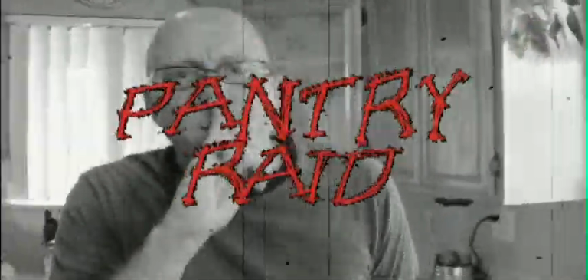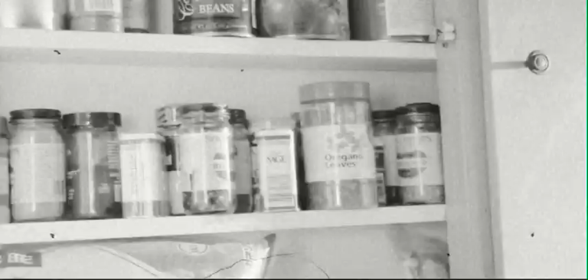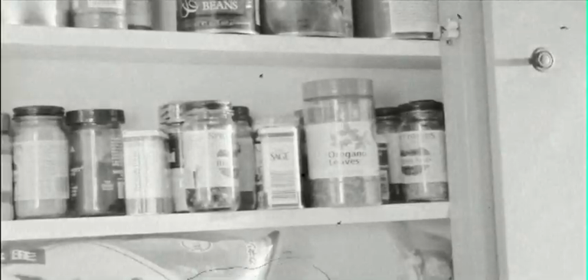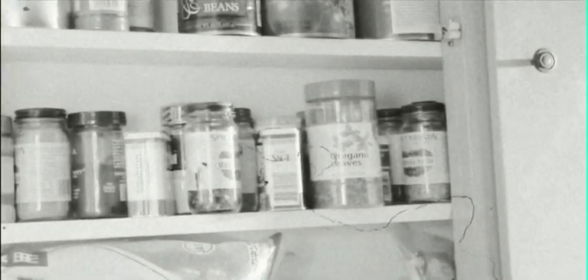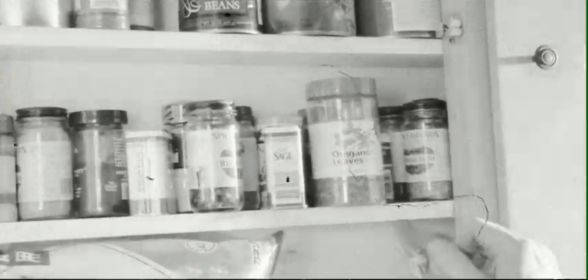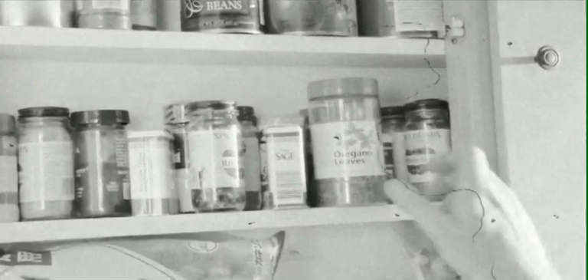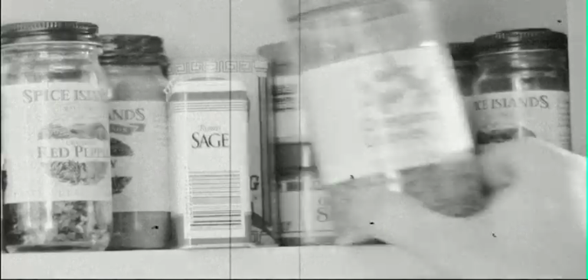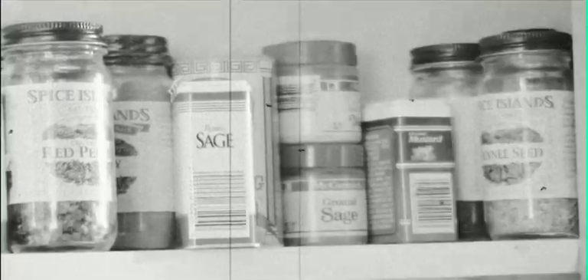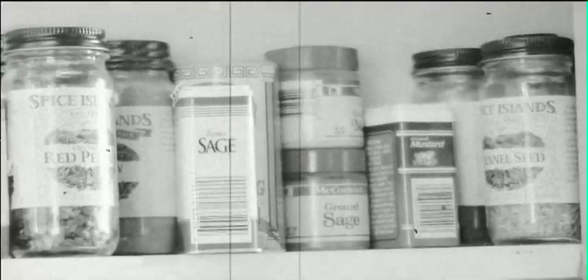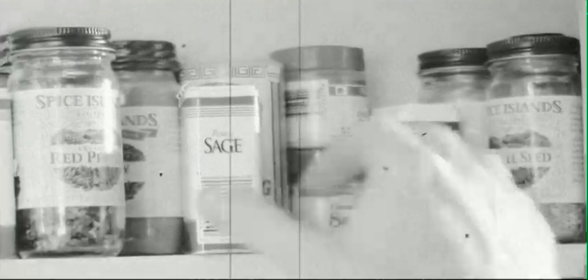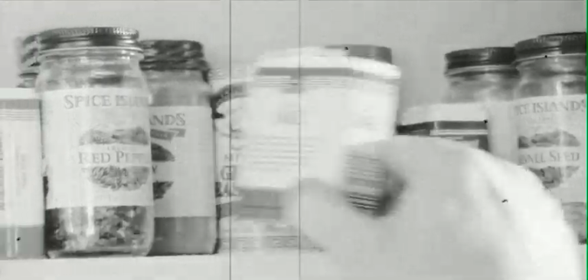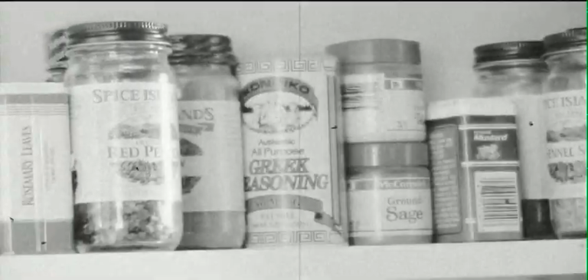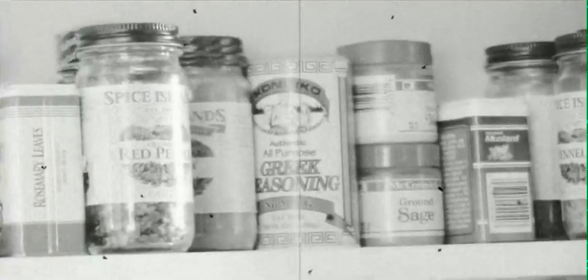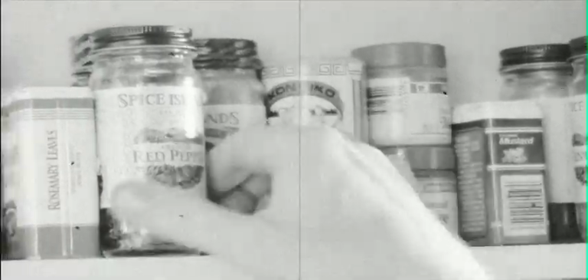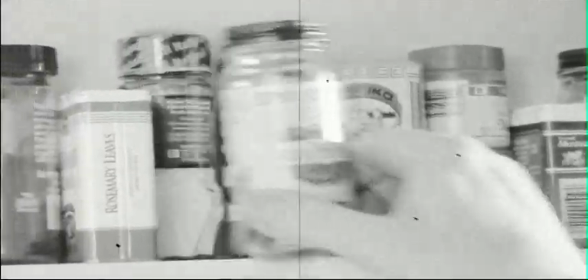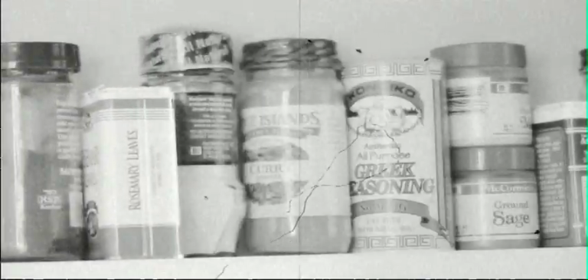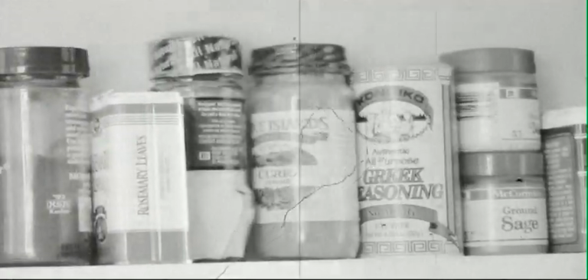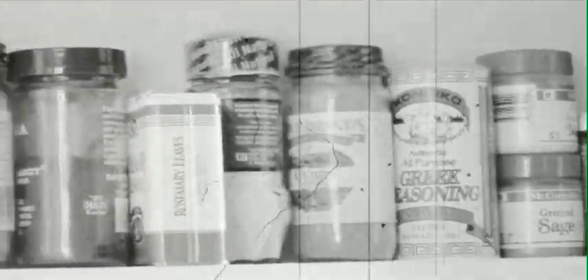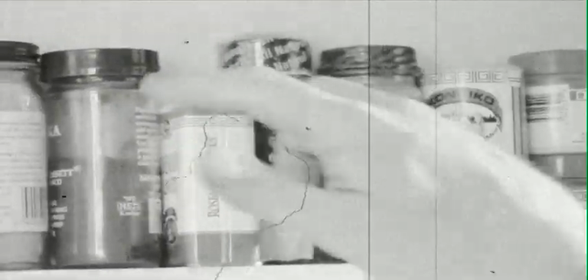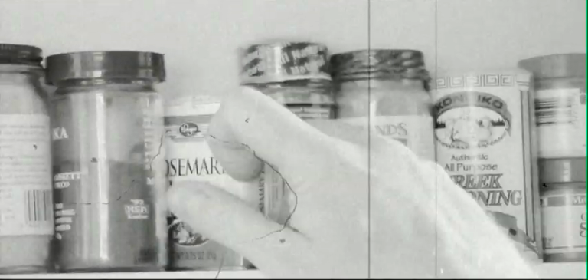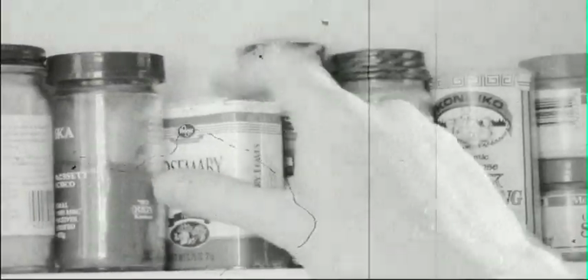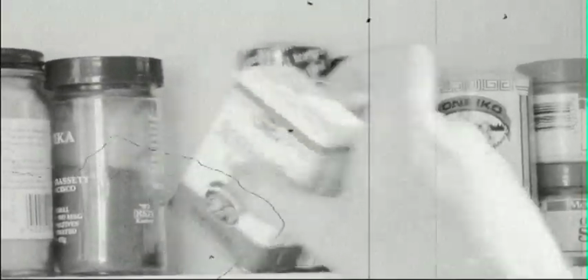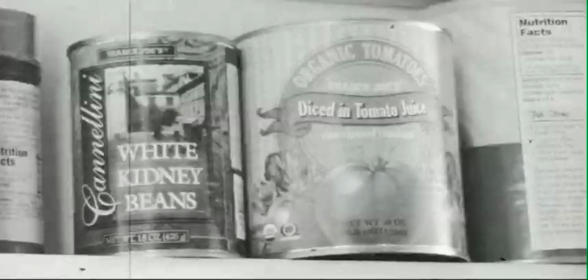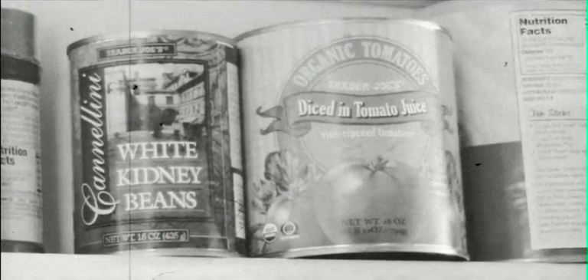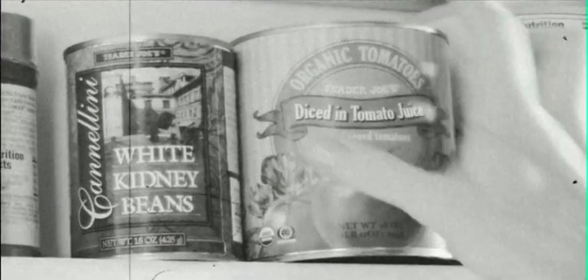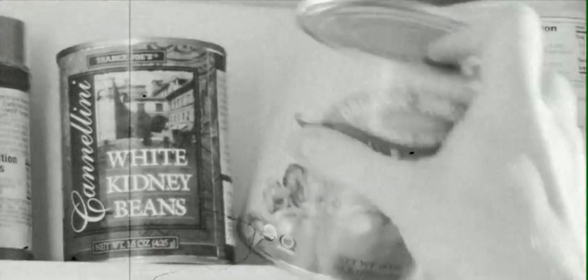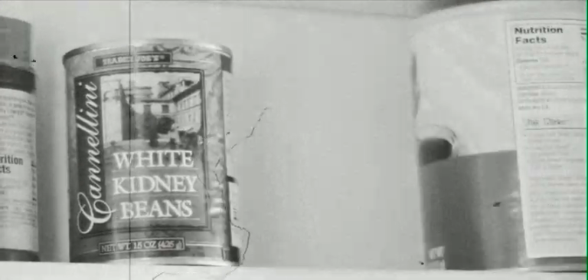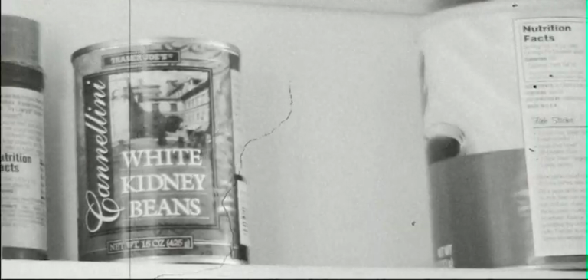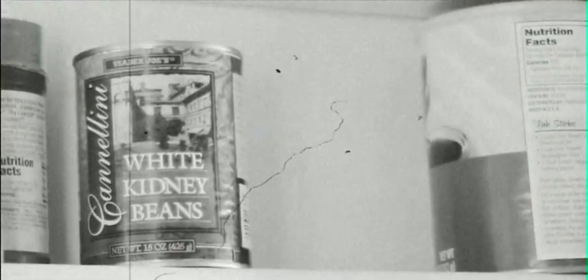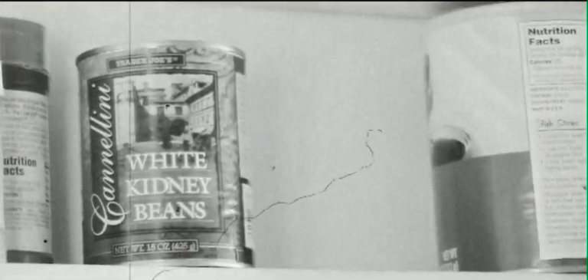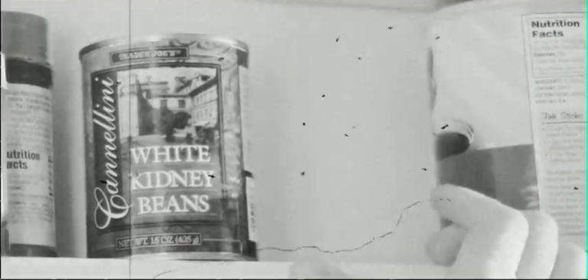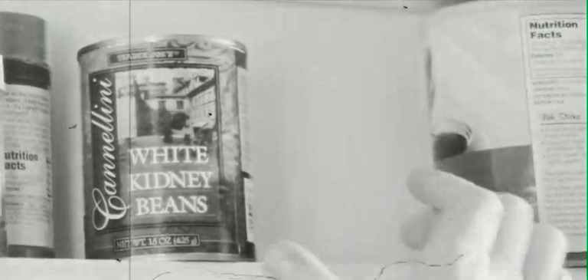What we're going to use: oregano, sage, red pepper, rosemary, tomatoes, and white beans.